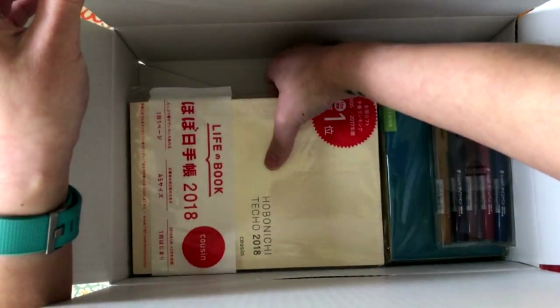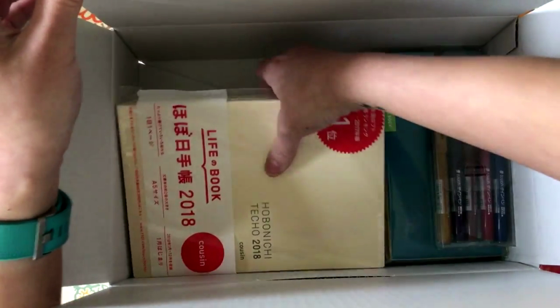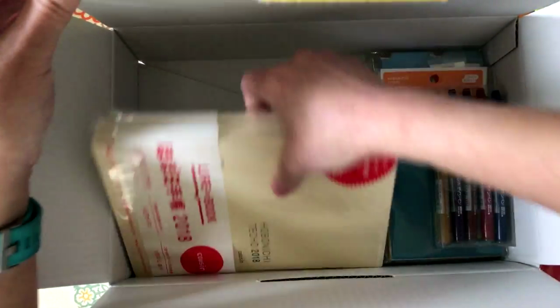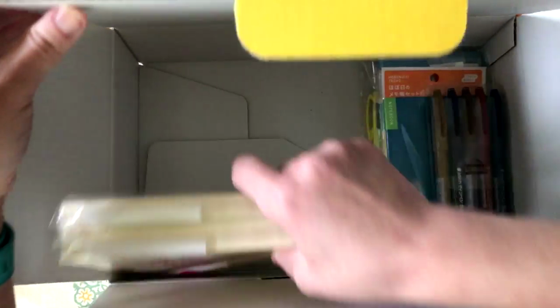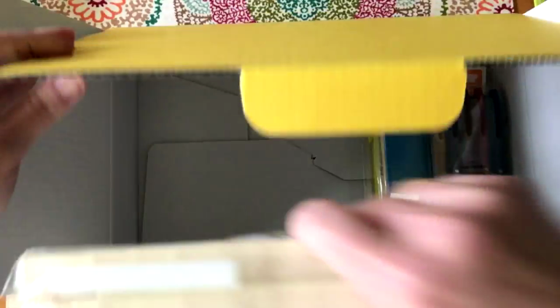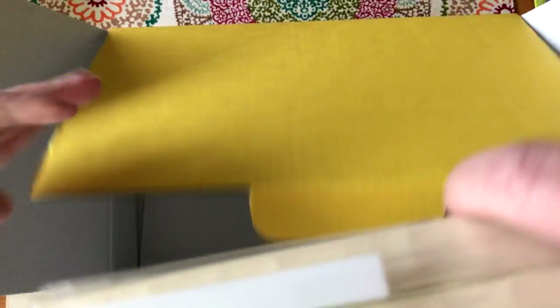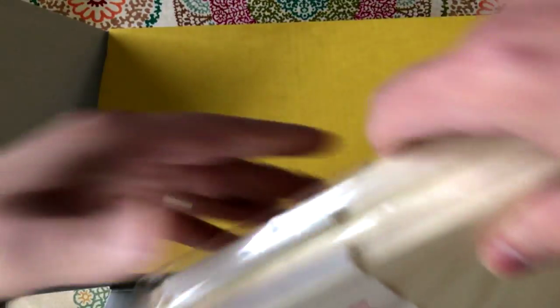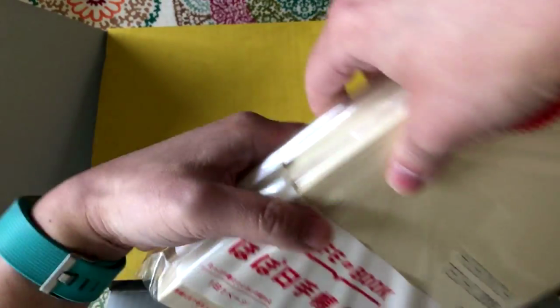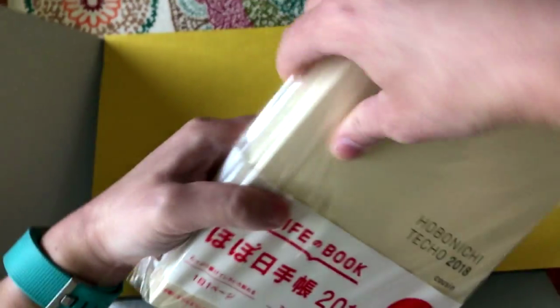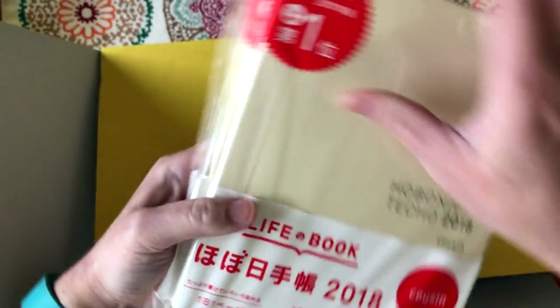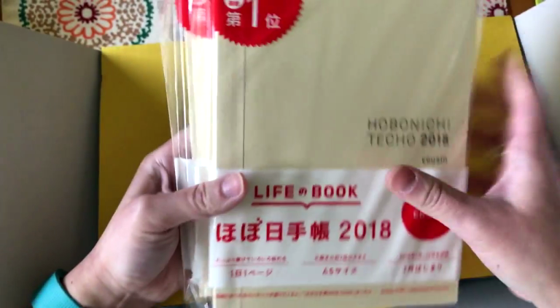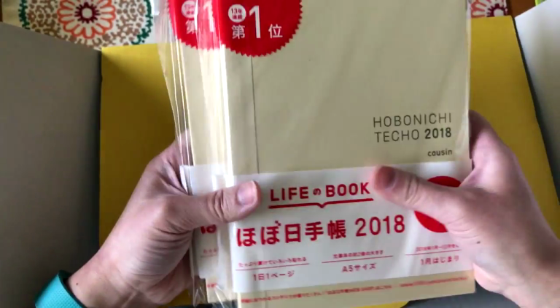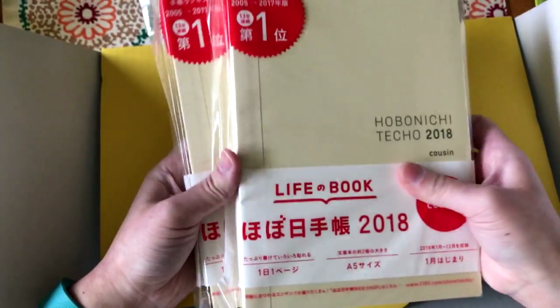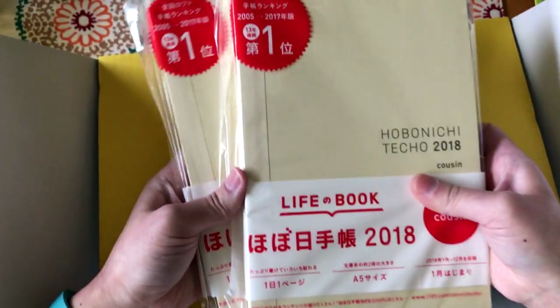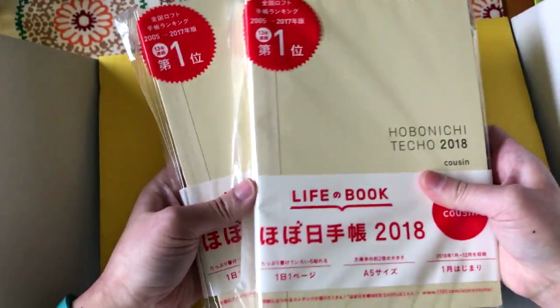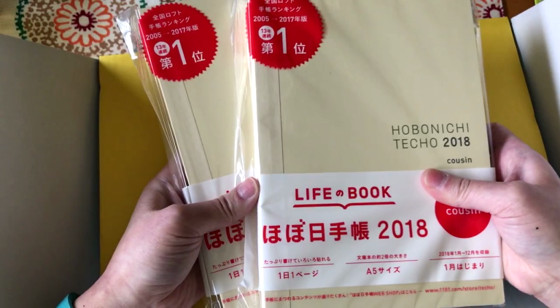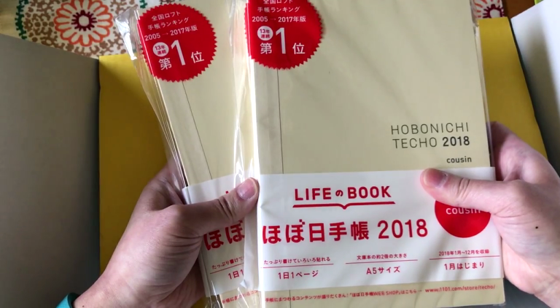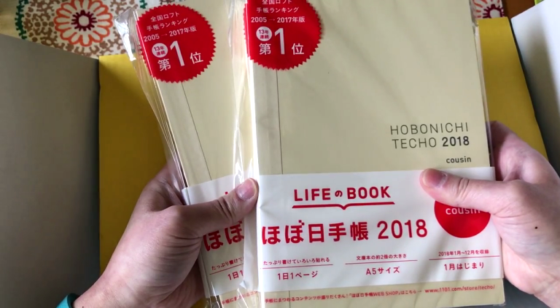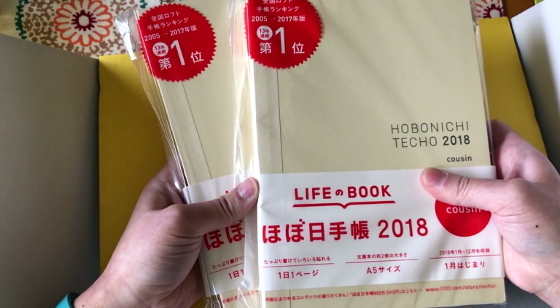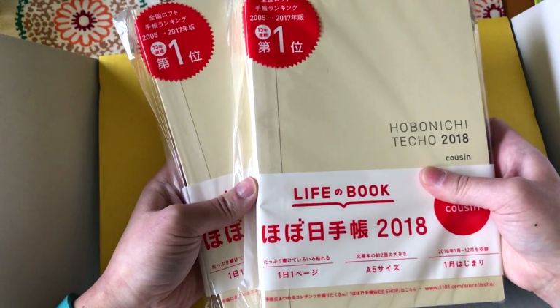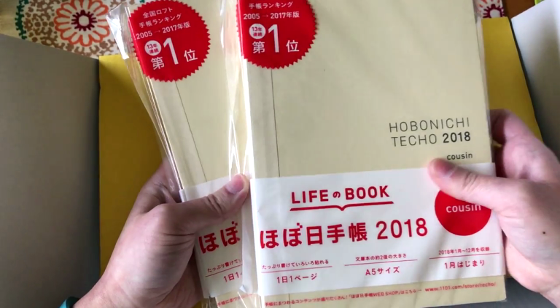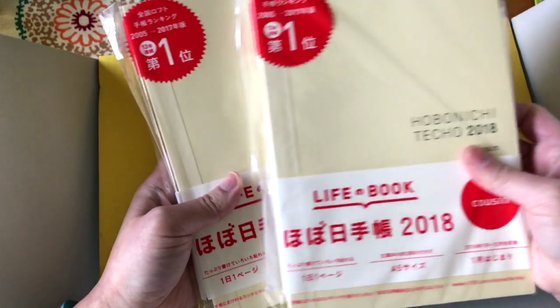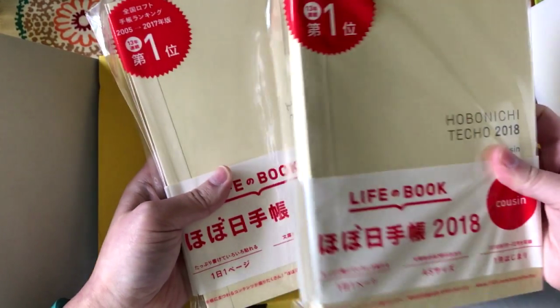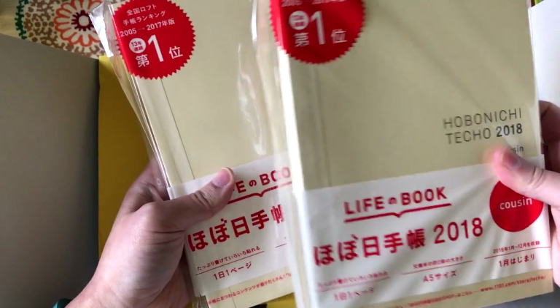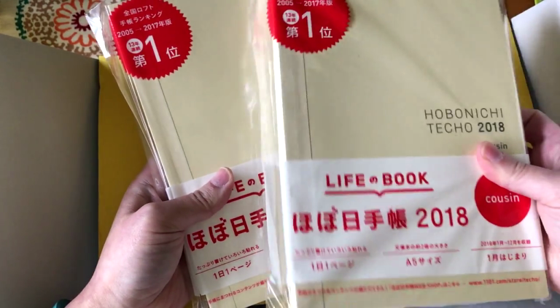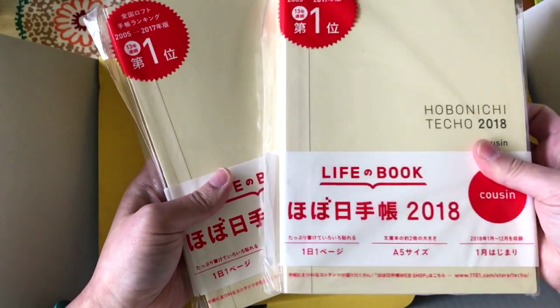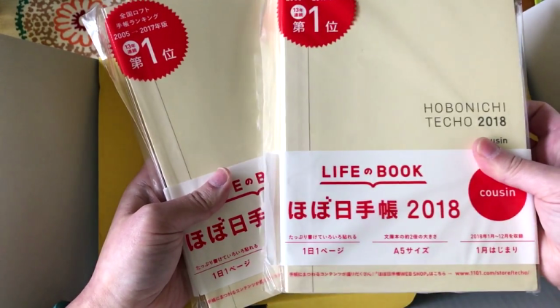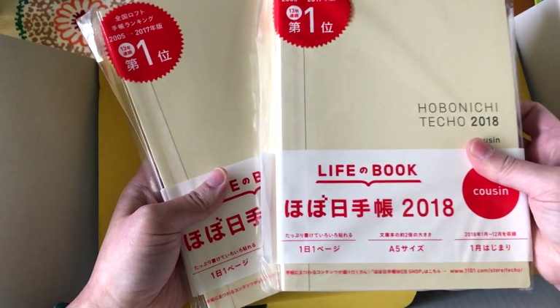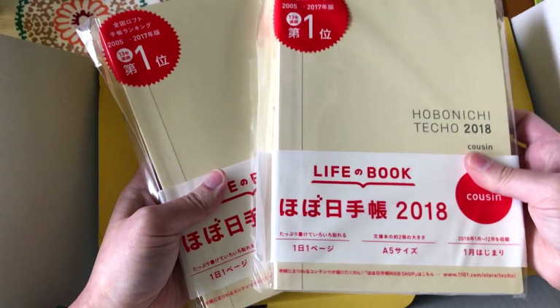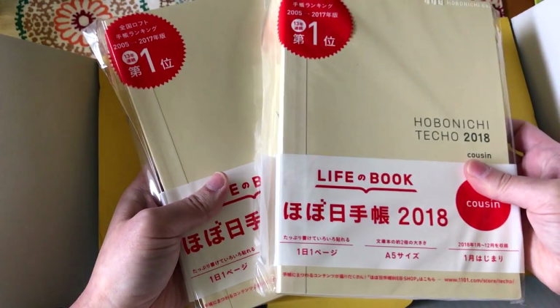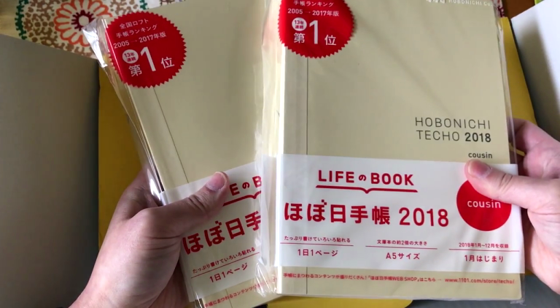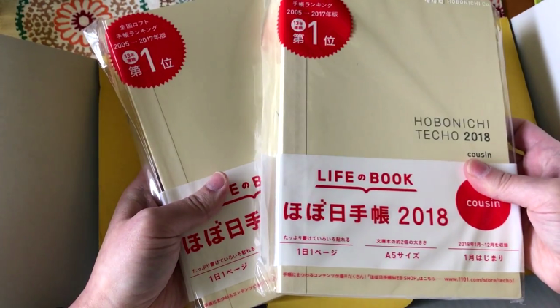Here are the other two cousins that I got for my friends, and one of these will be mine for next year.